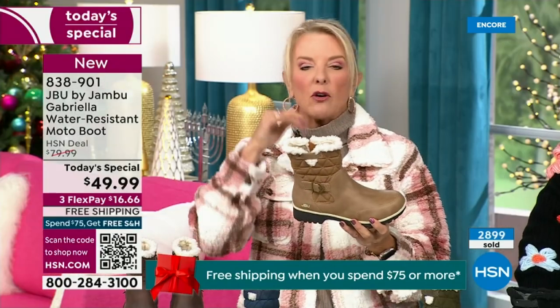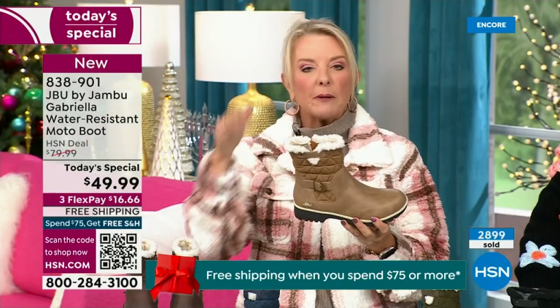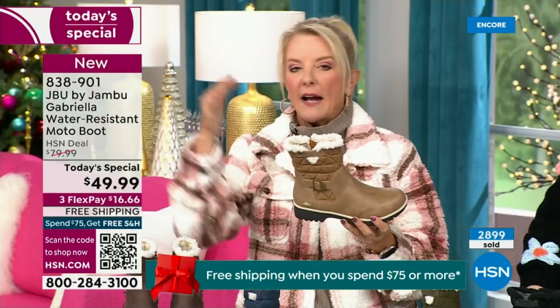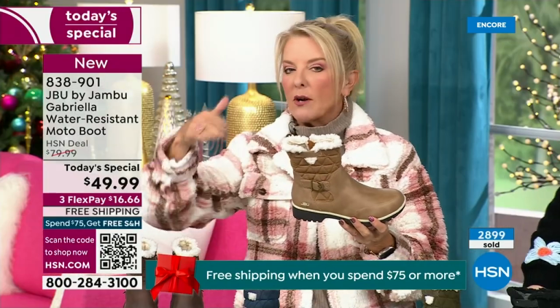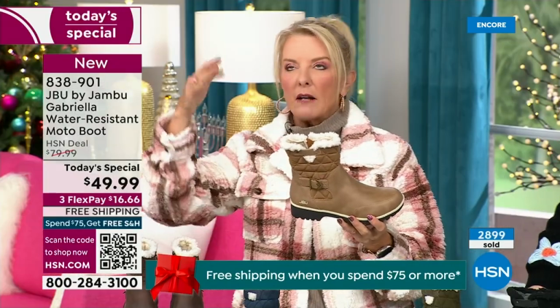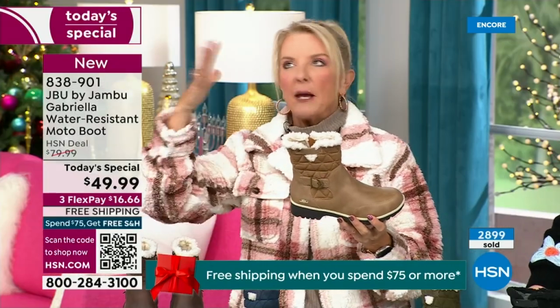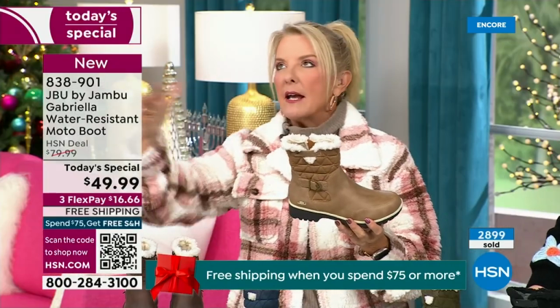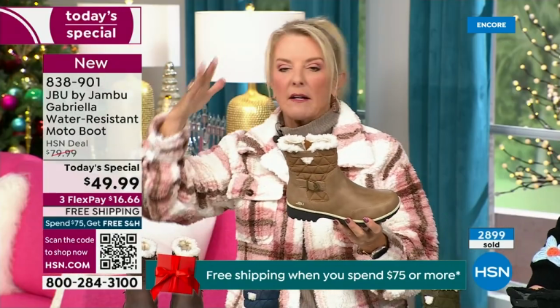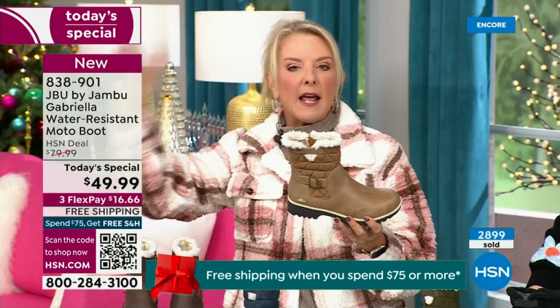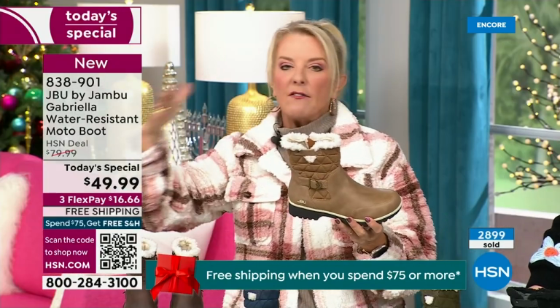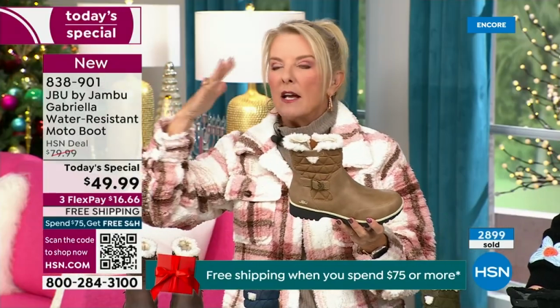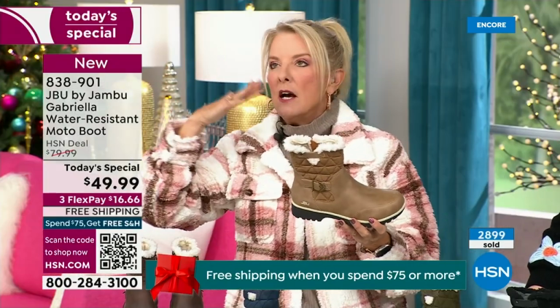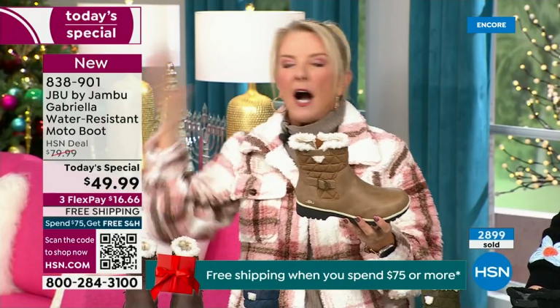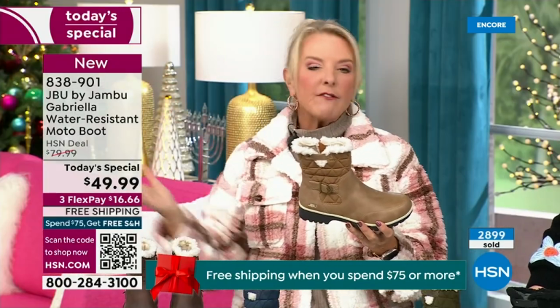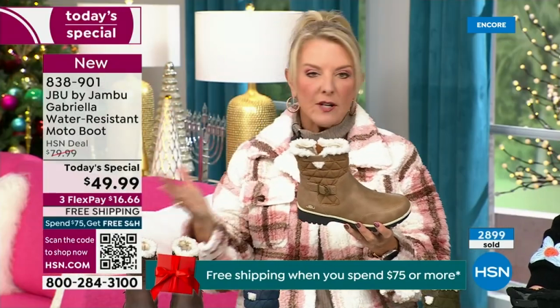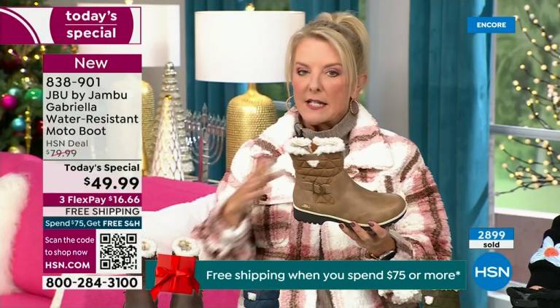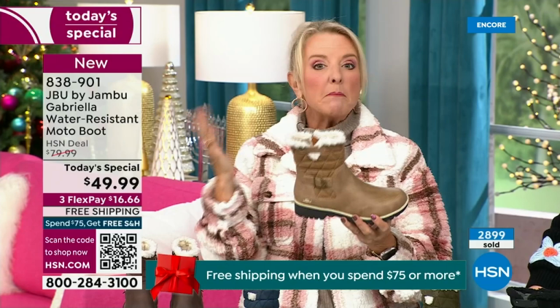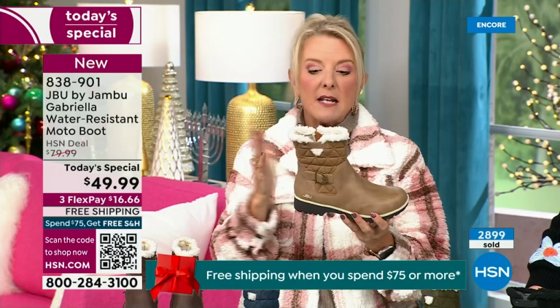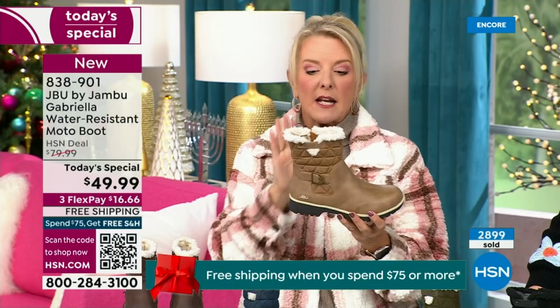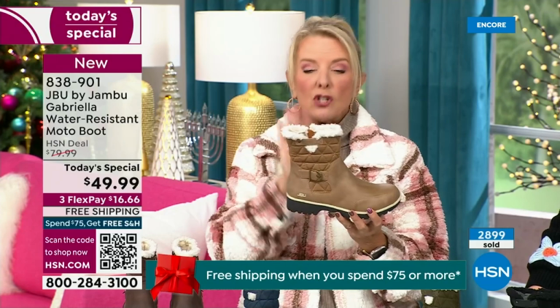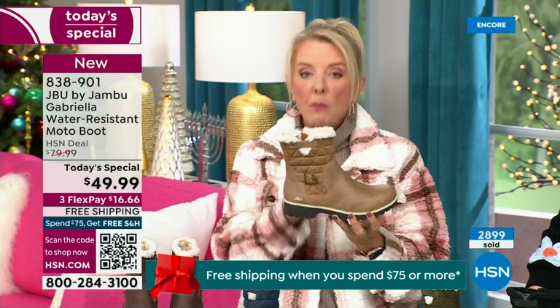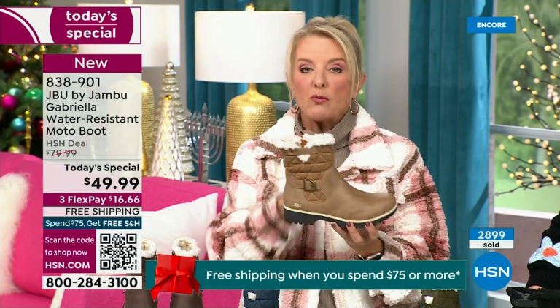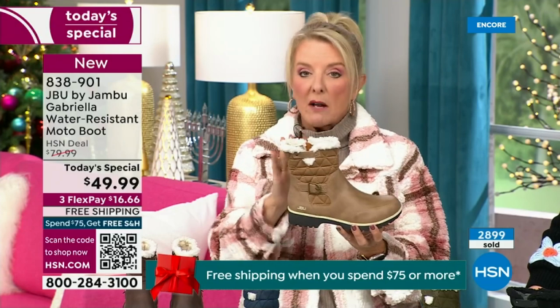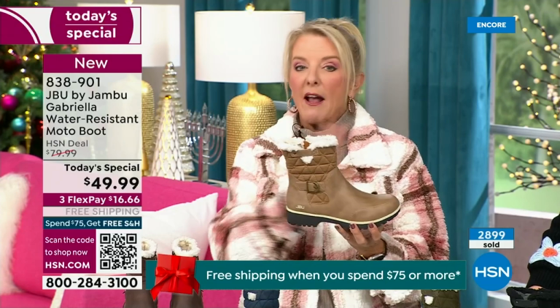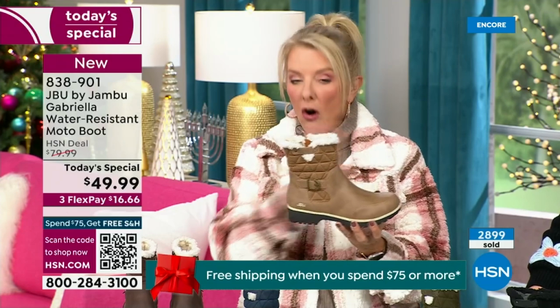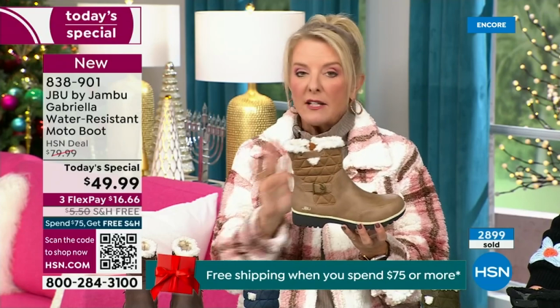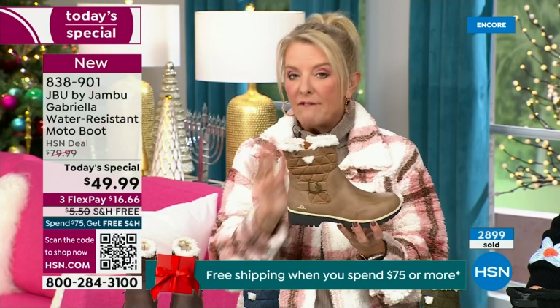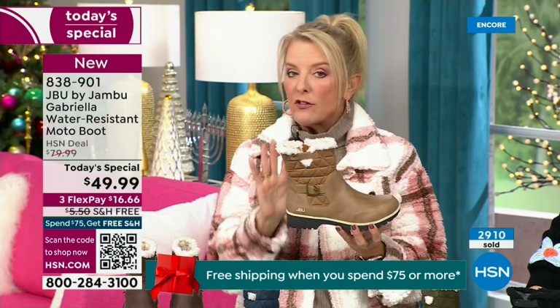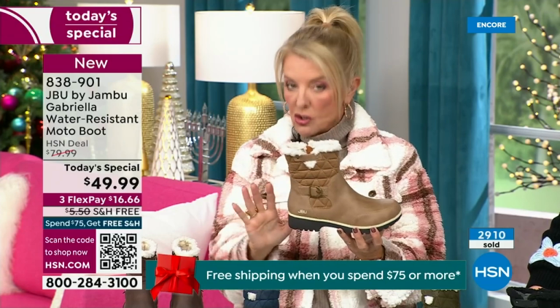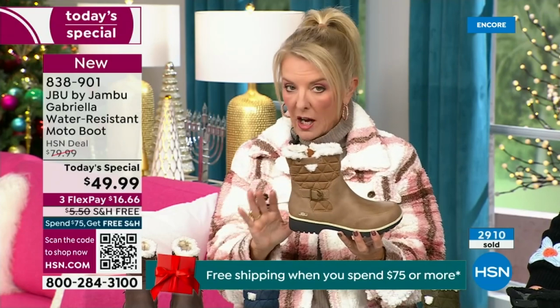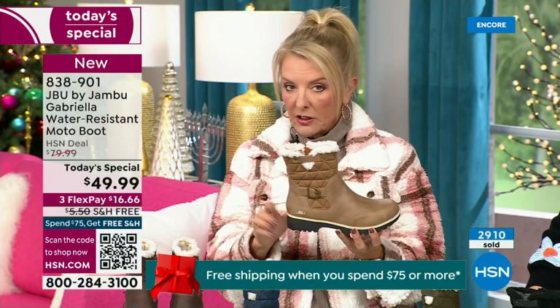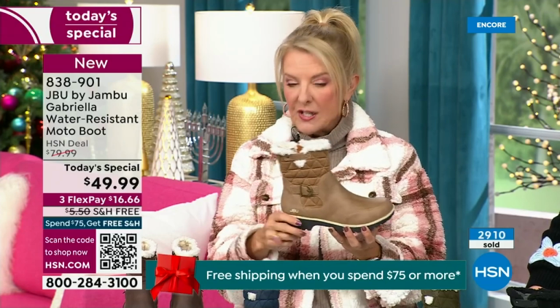Taupe works with everything — denims, chambrays, indigos. It can go to red, pink, navy, ivory. It's one of my all-time favorite shoe colors.